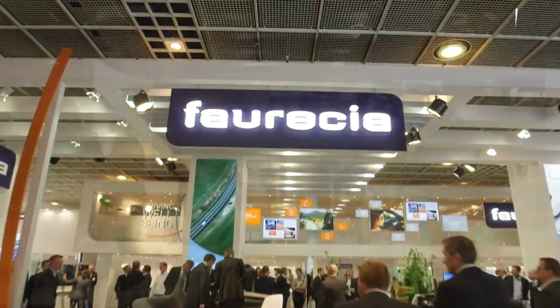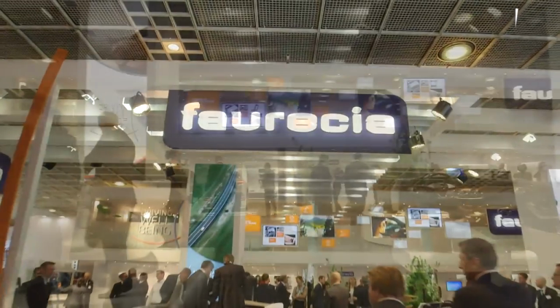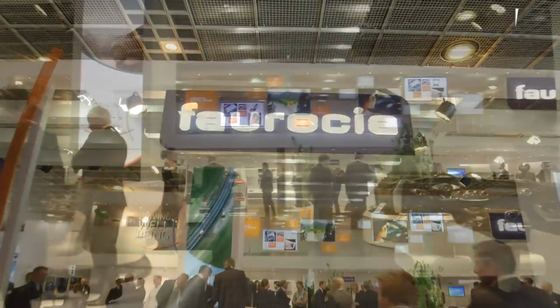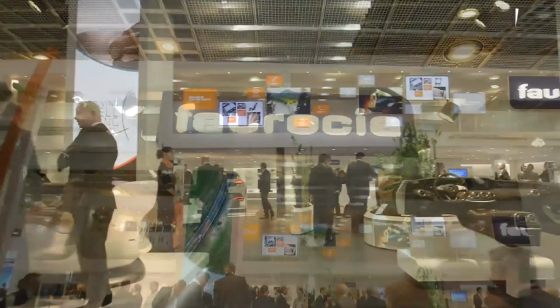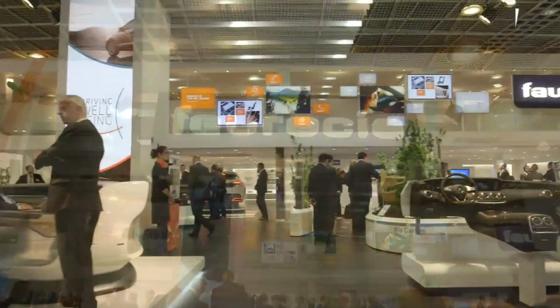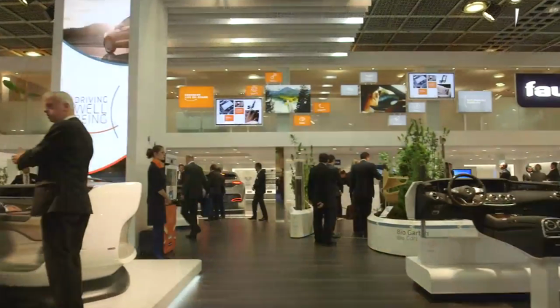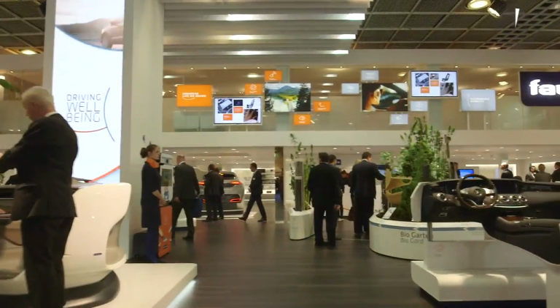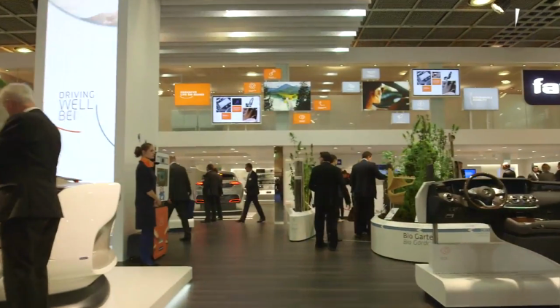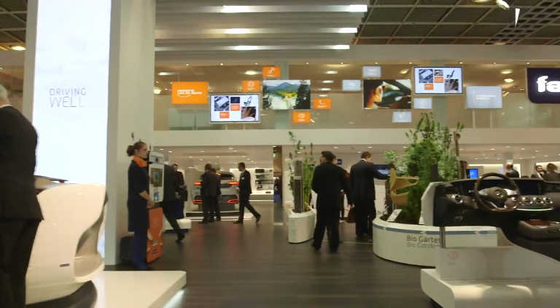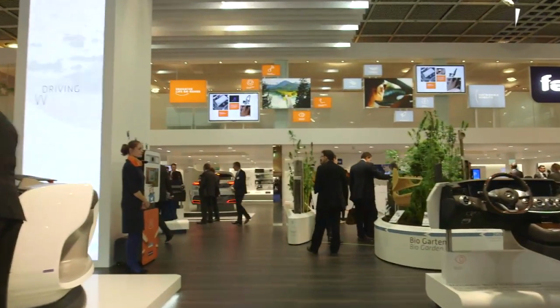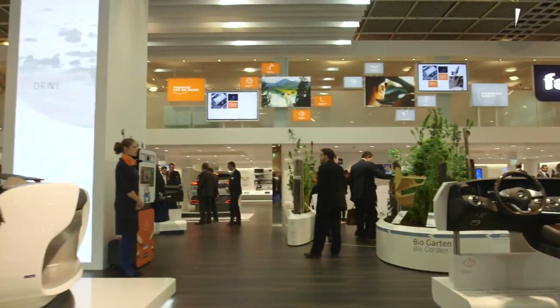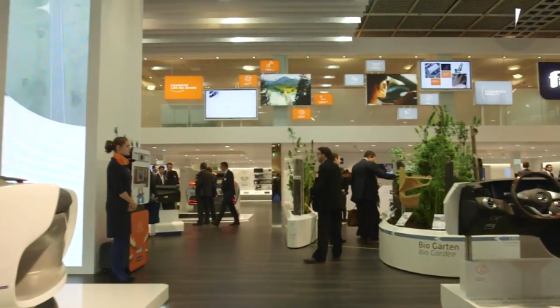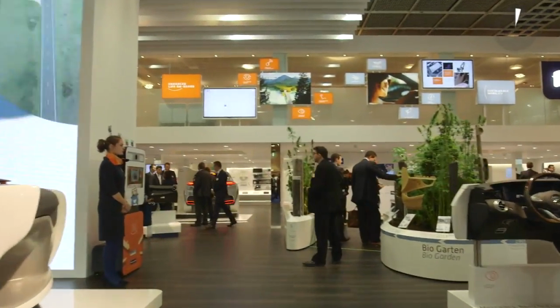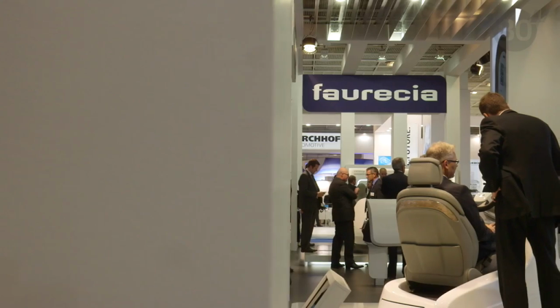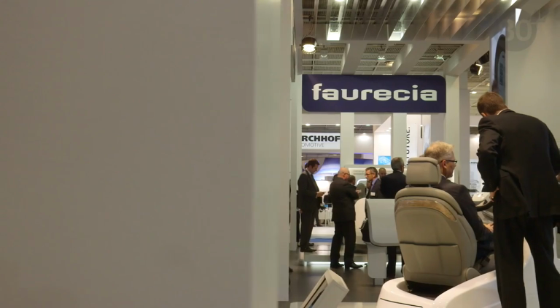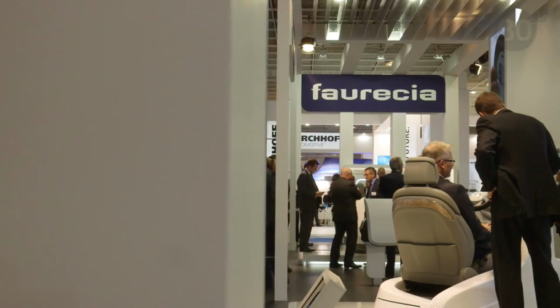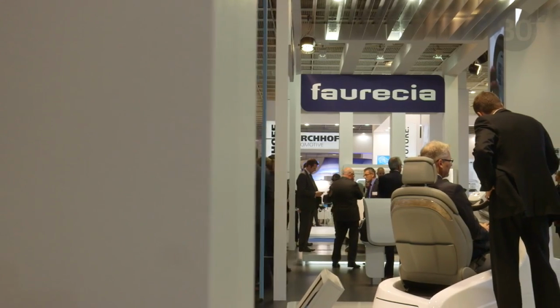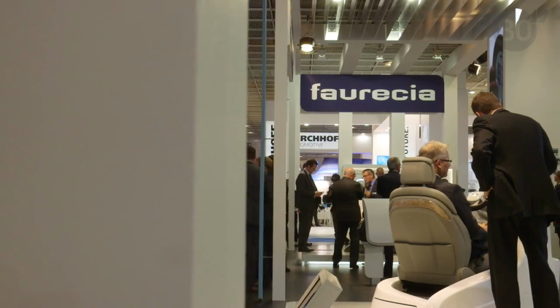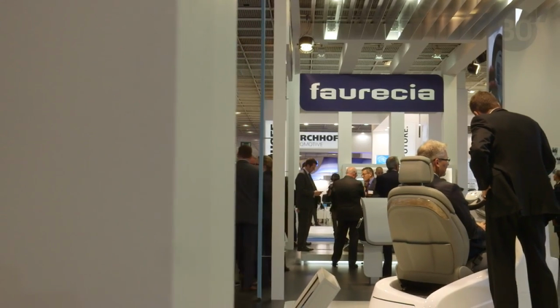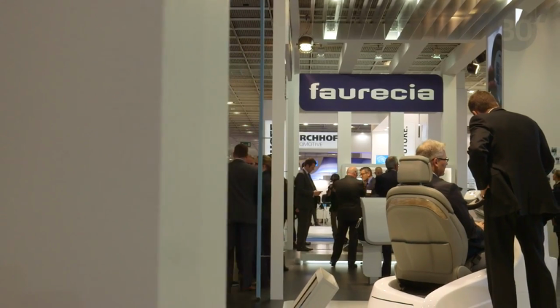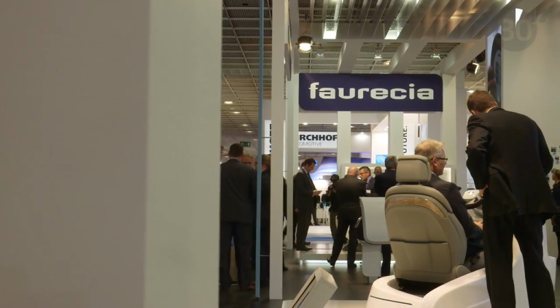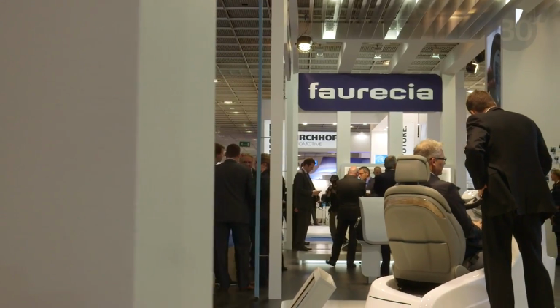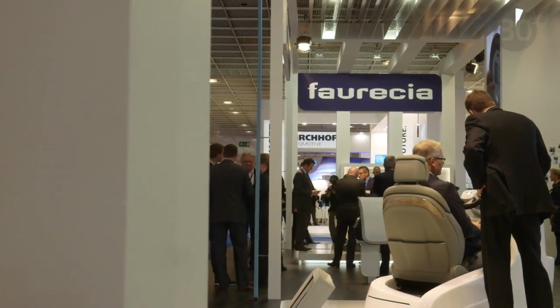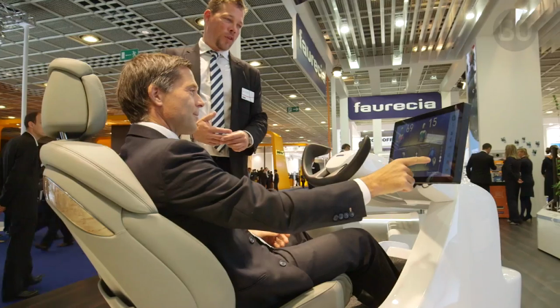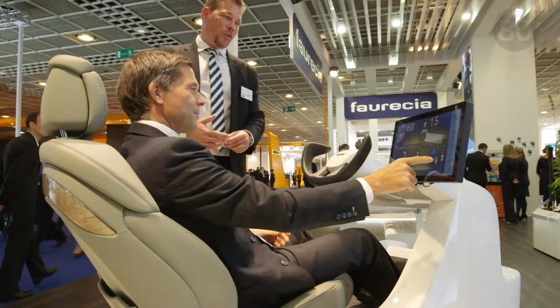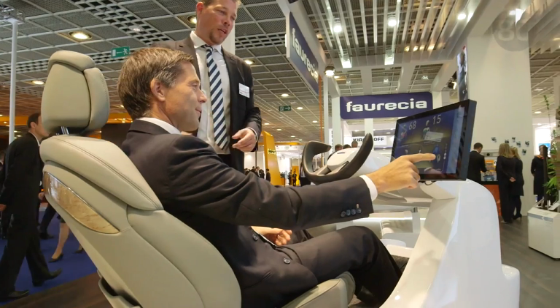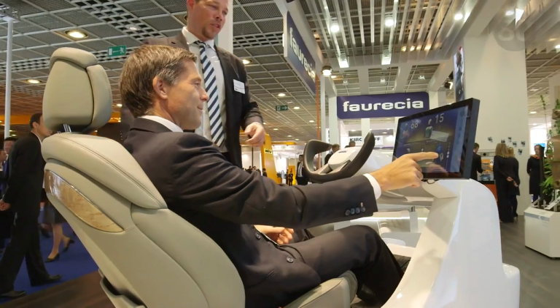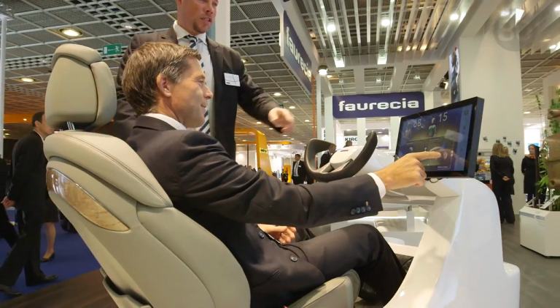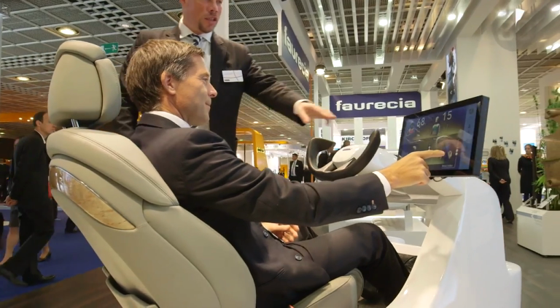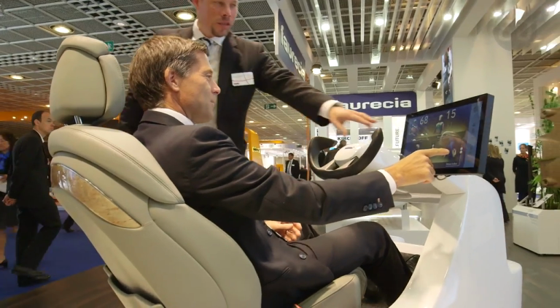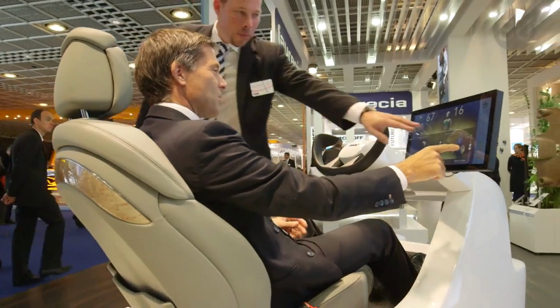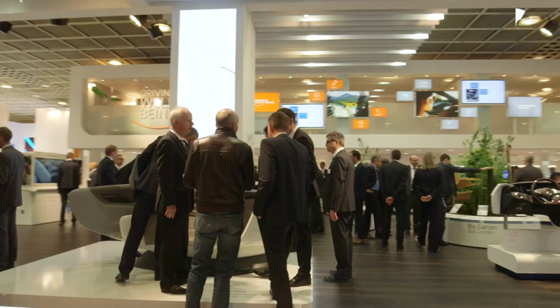Special Edition Frankfurt Motor Show, where FORCEA revealed its latest innovations through four highlights.